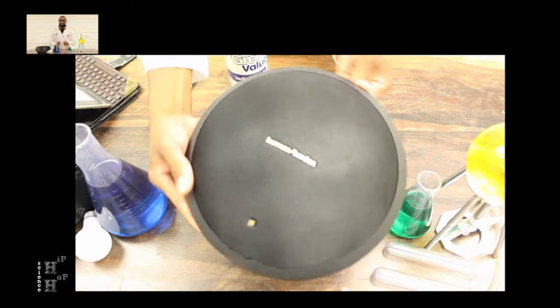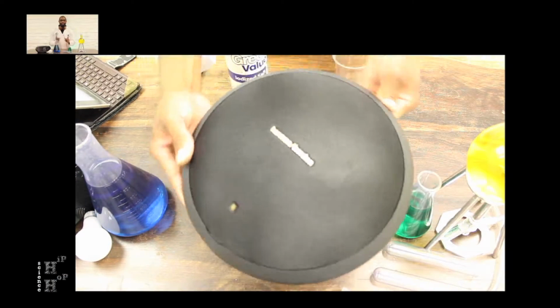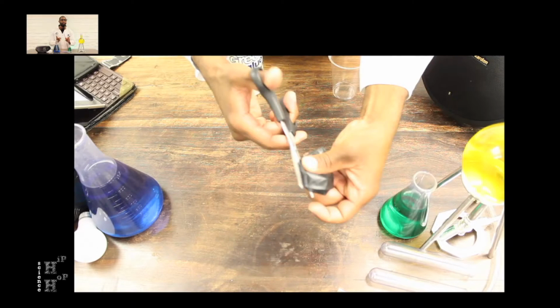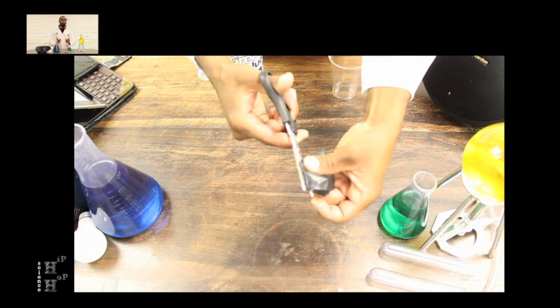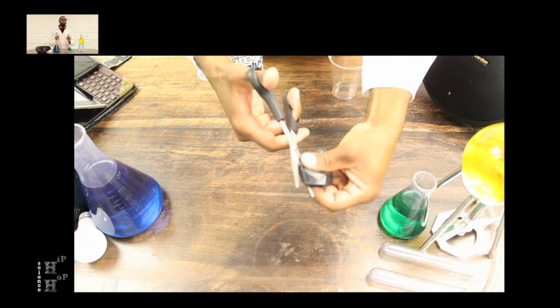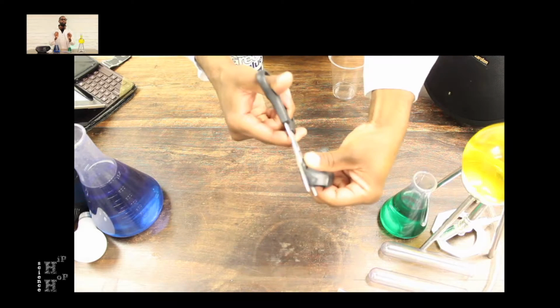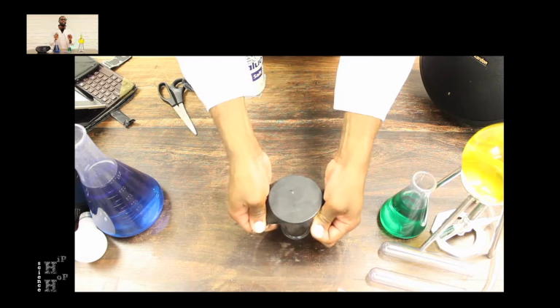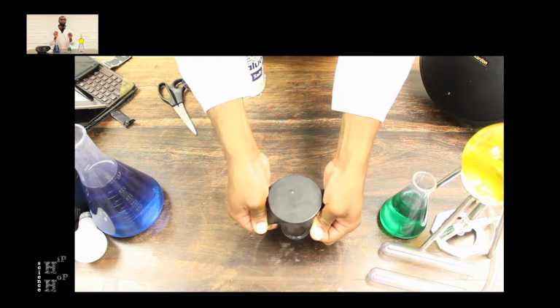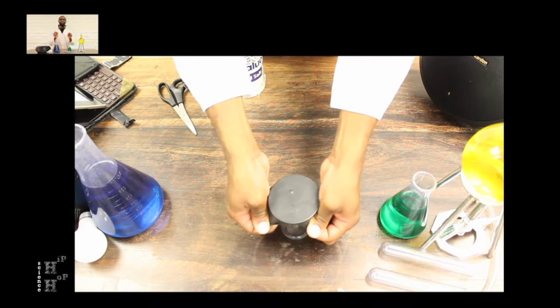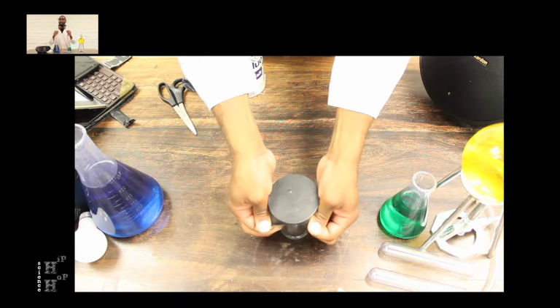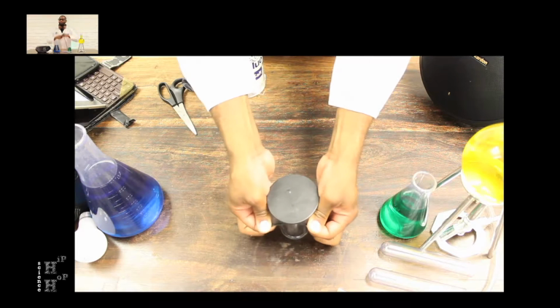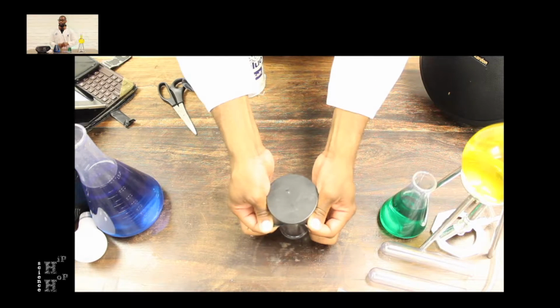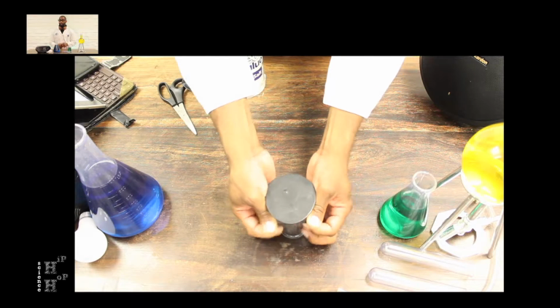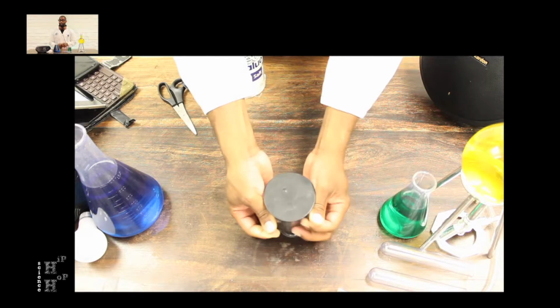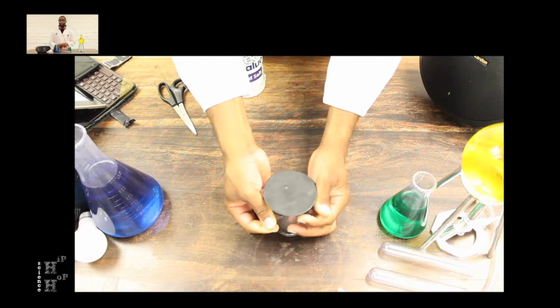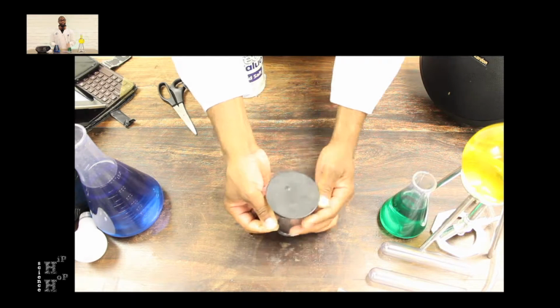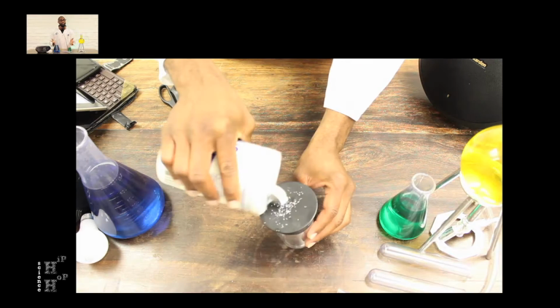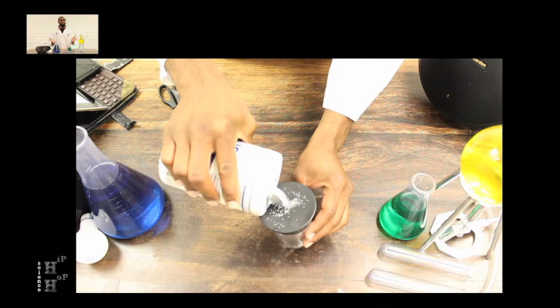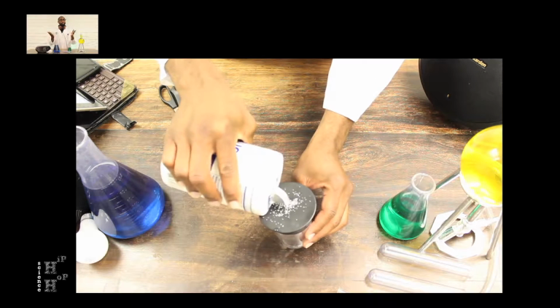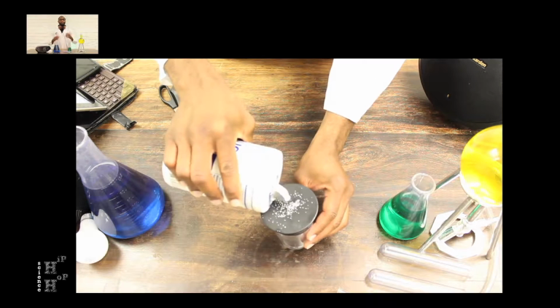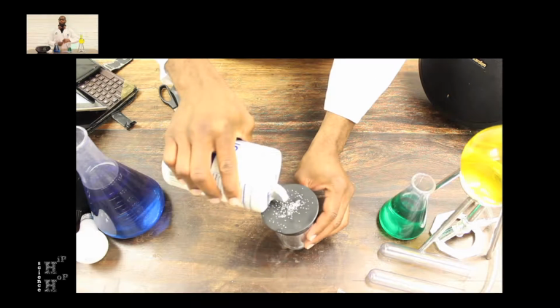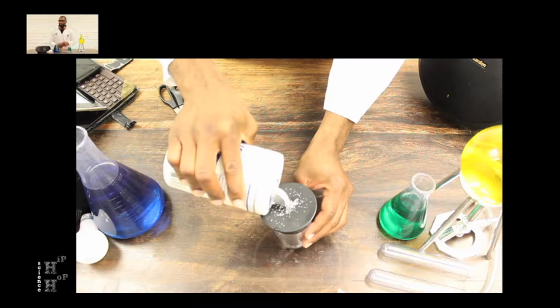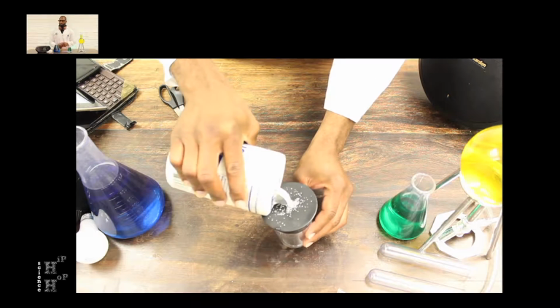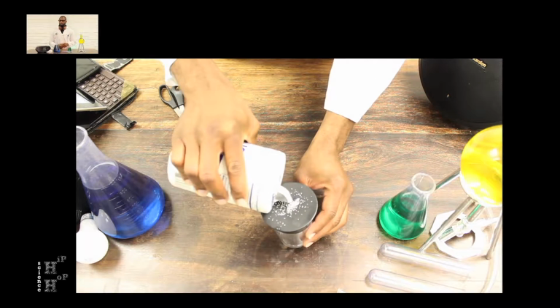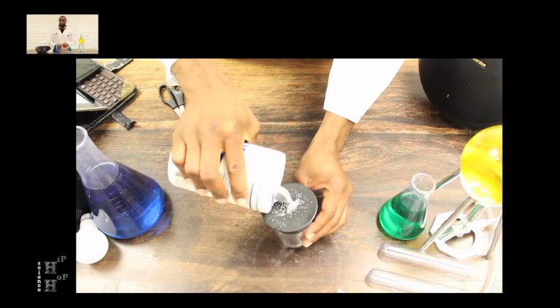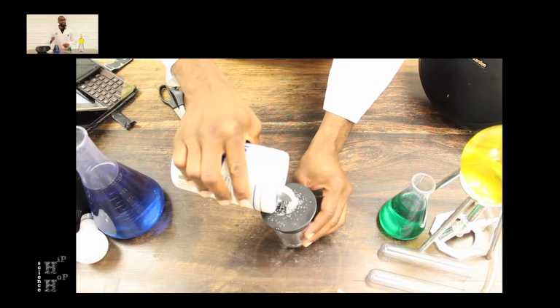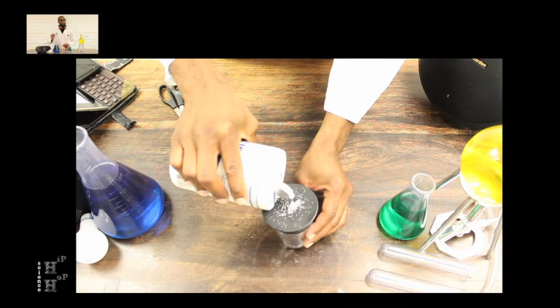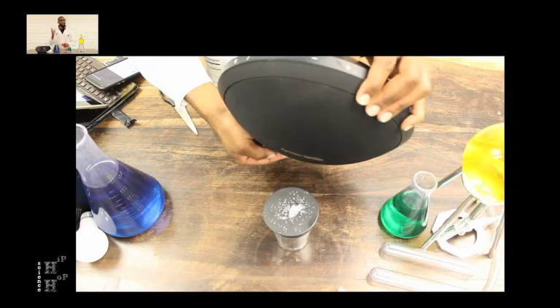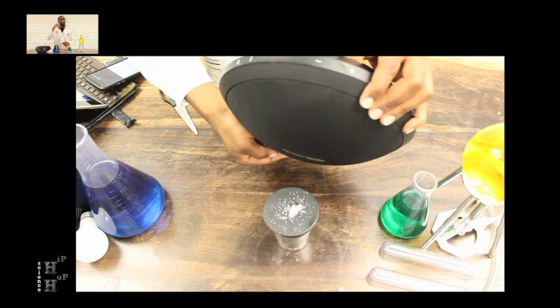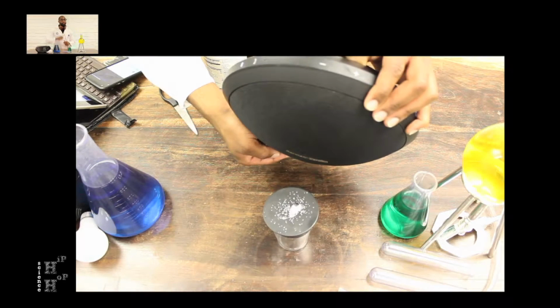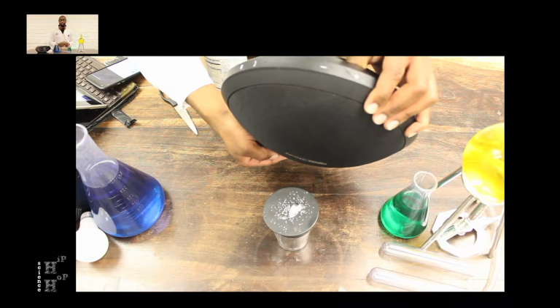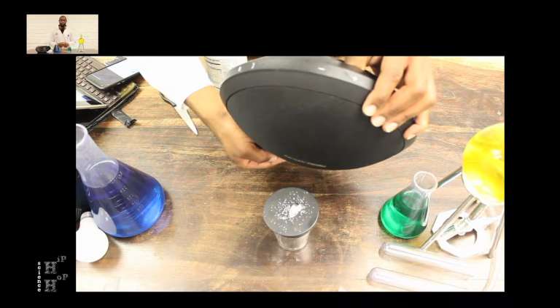Cut the balloon and place it around the top of the cup. Simply sprinkle salt over the balloon and crank up your speaker.